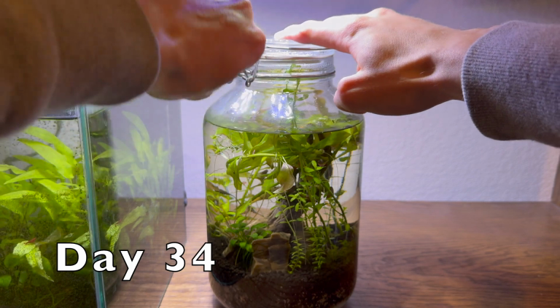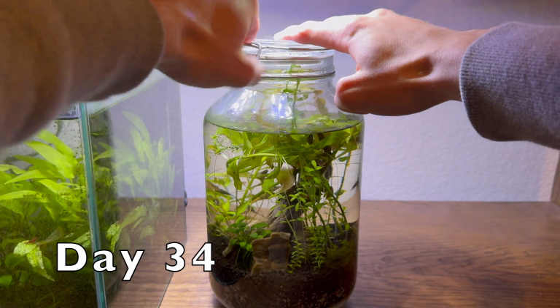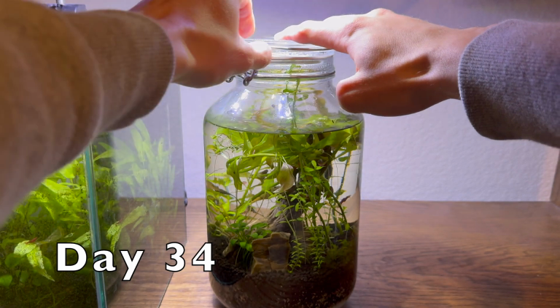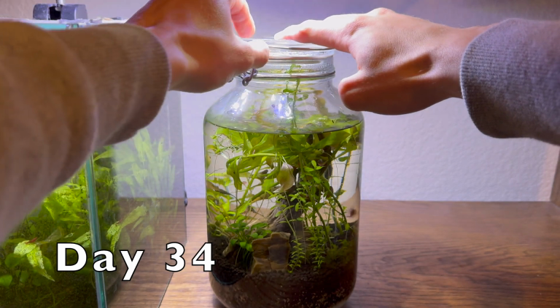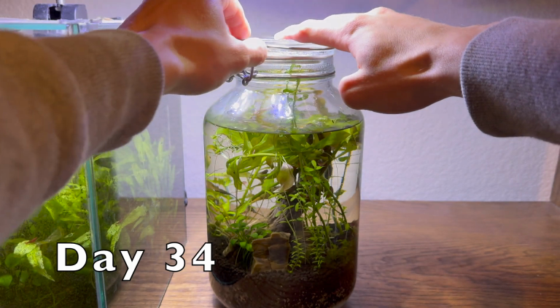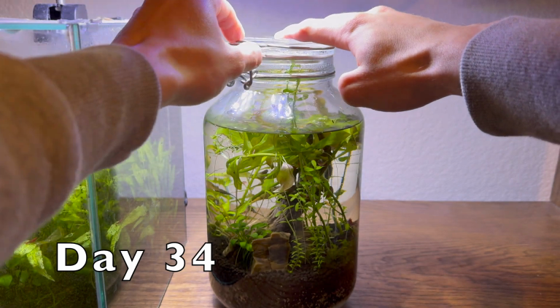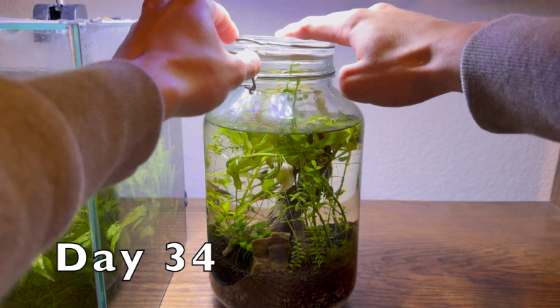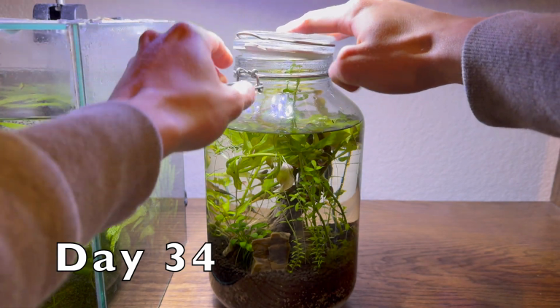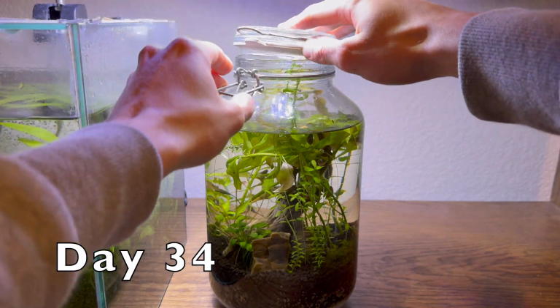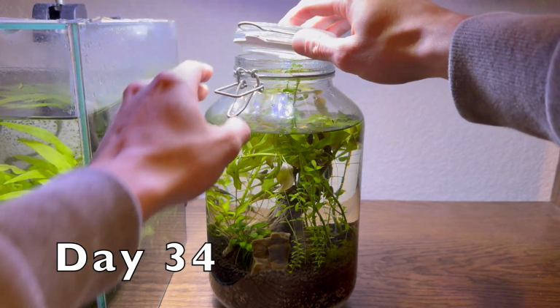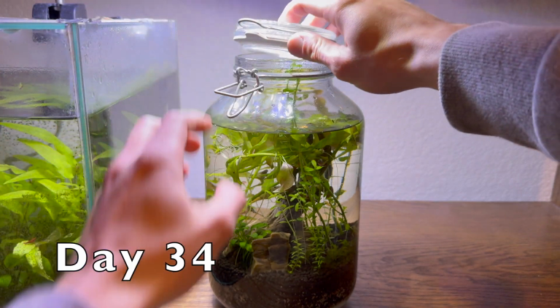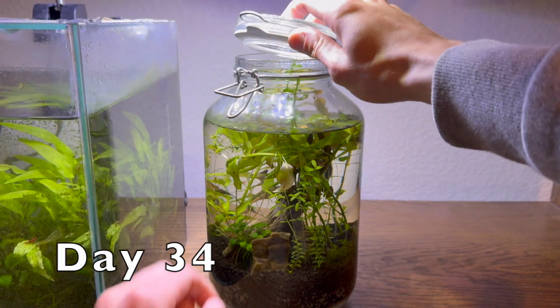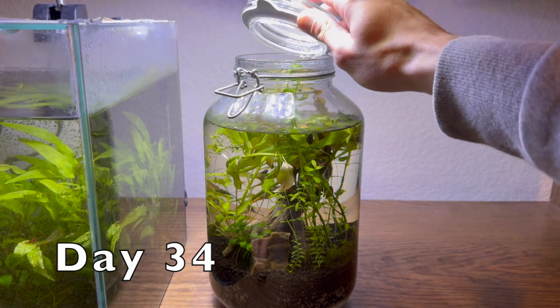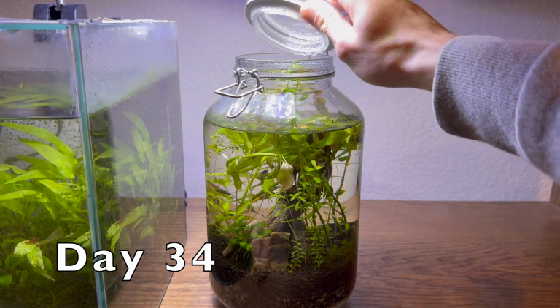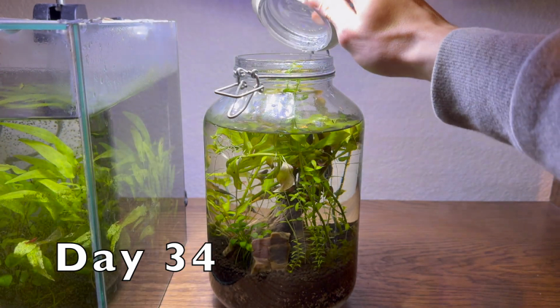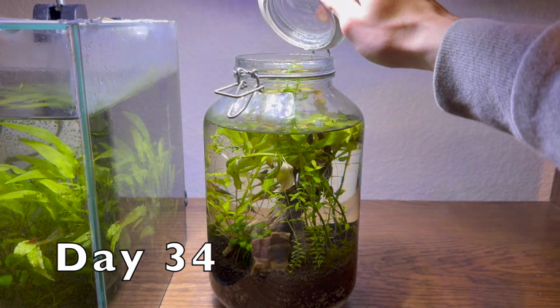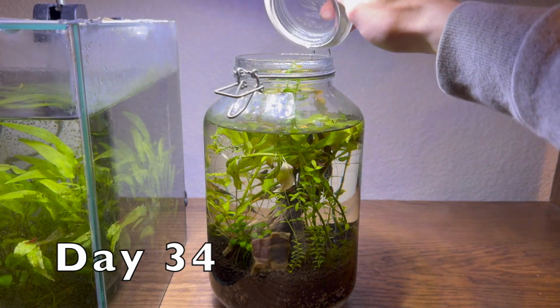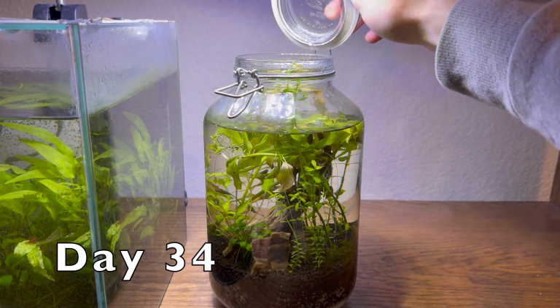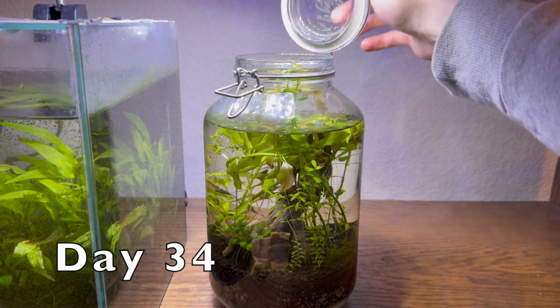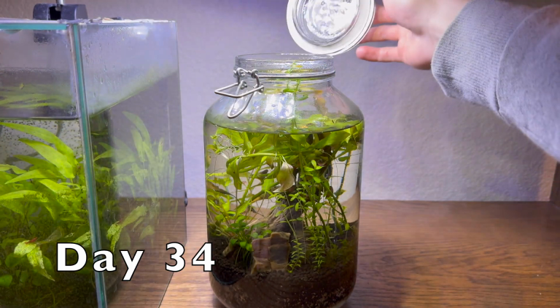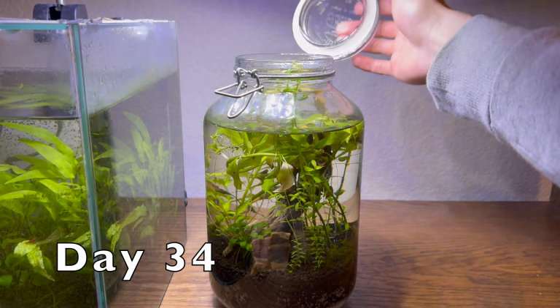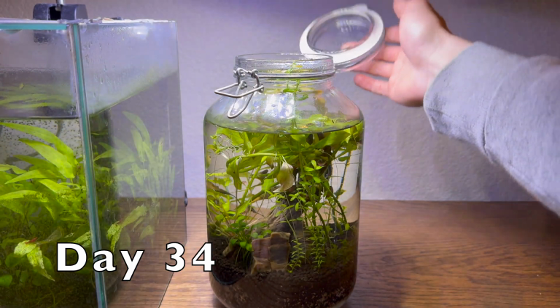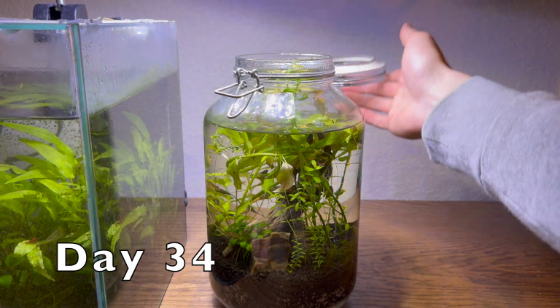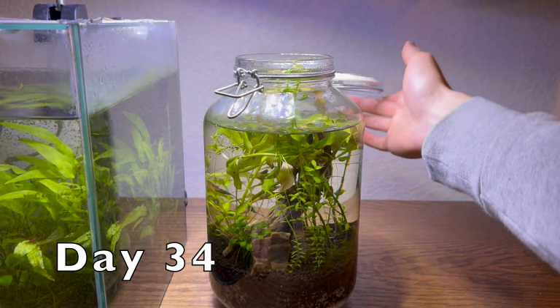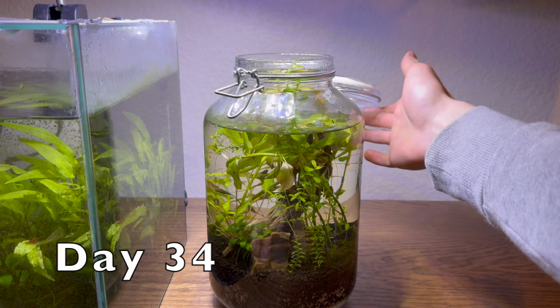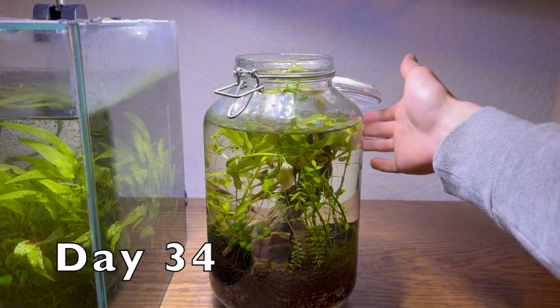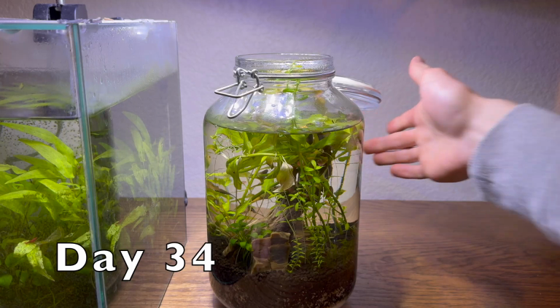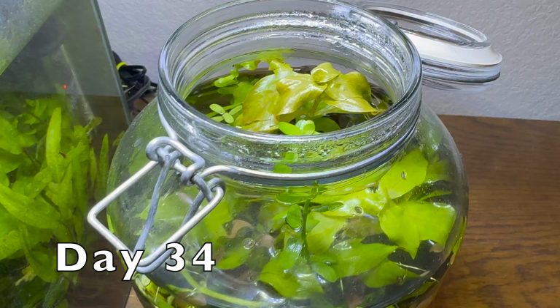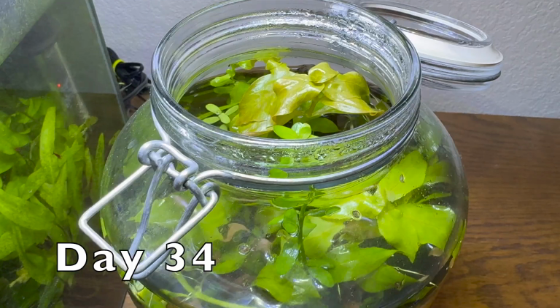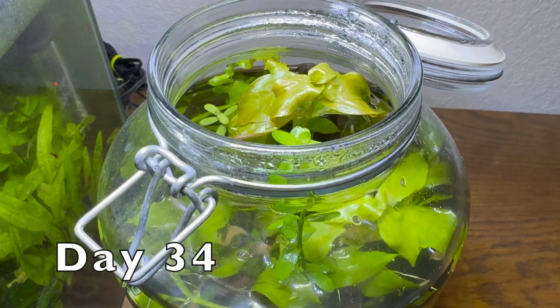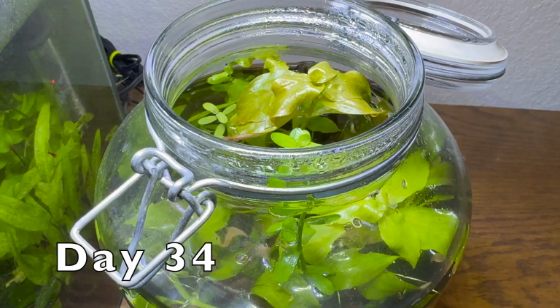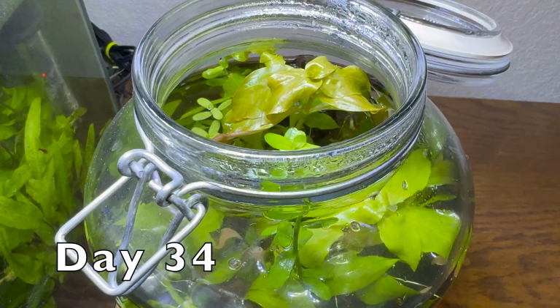Day 34 was my first time to open the lid. I did some trimming, added some water, and added copepods.